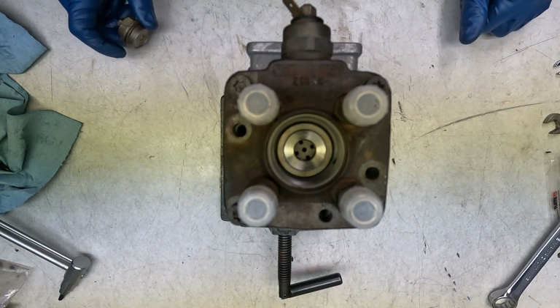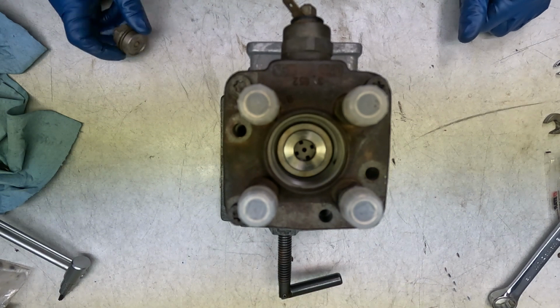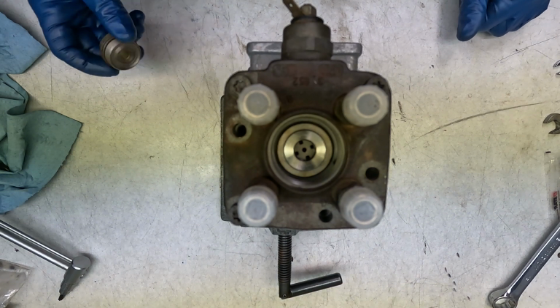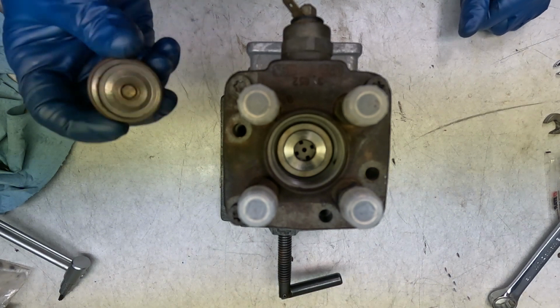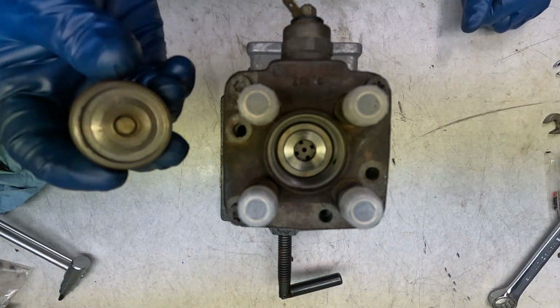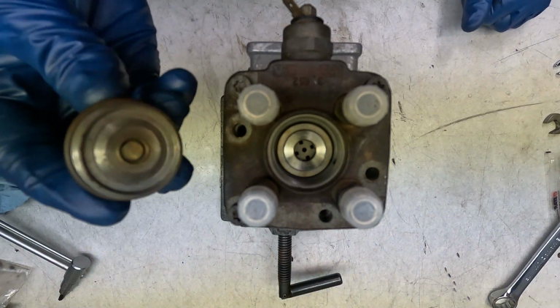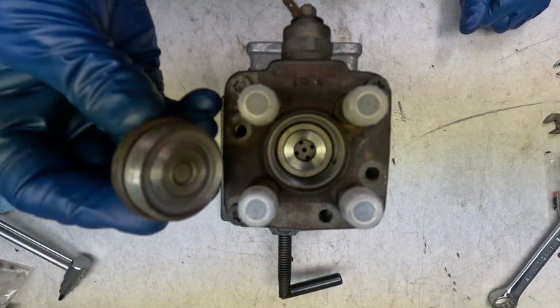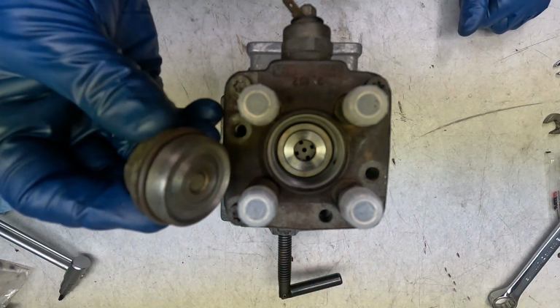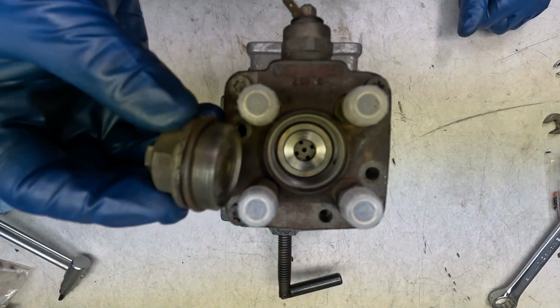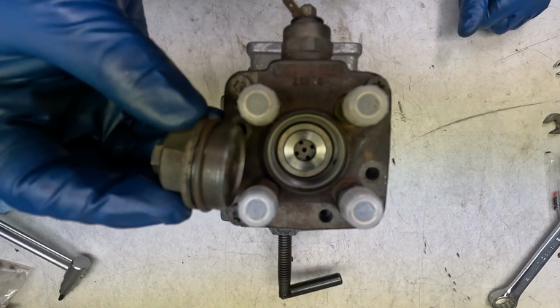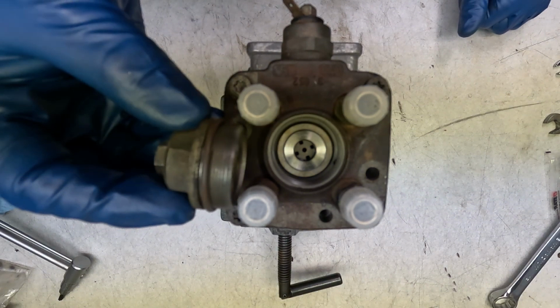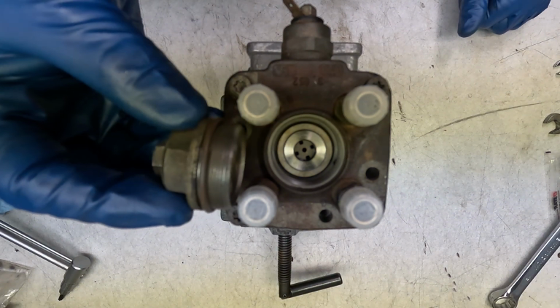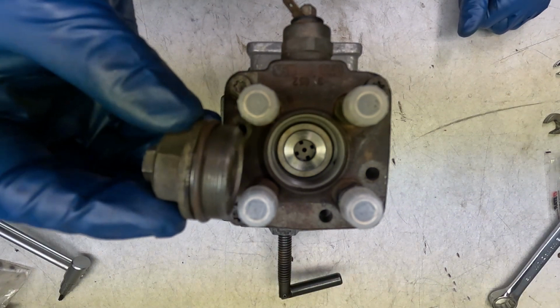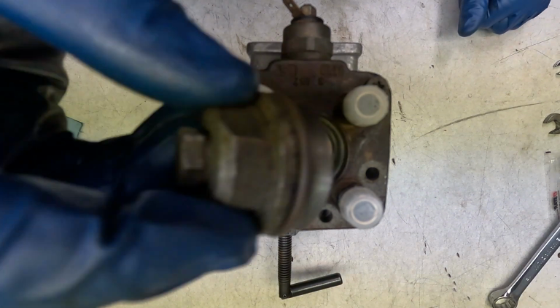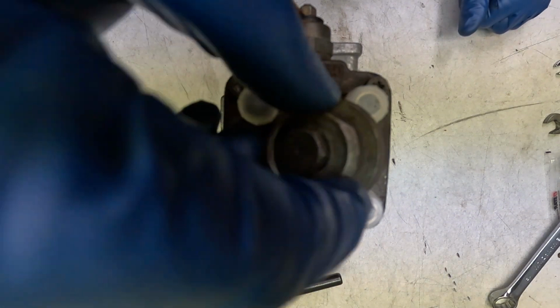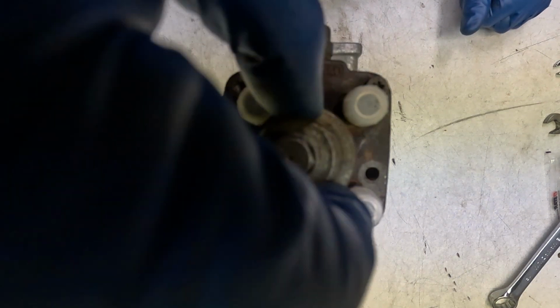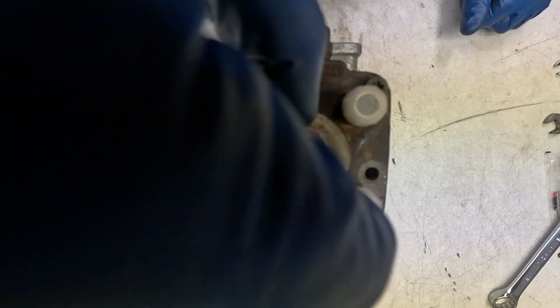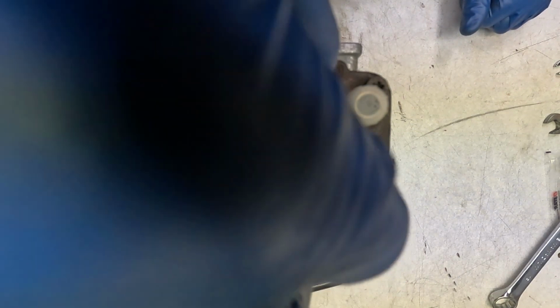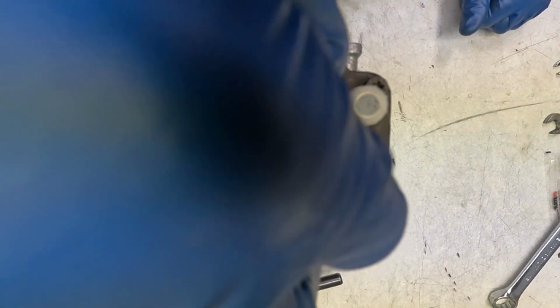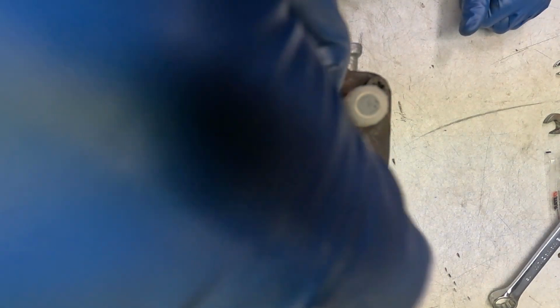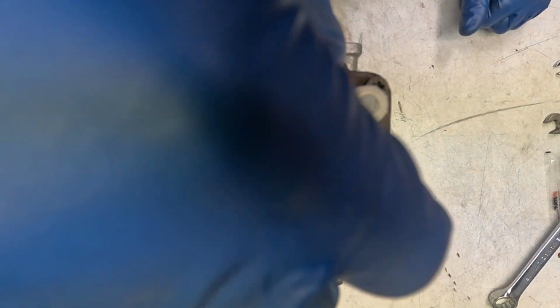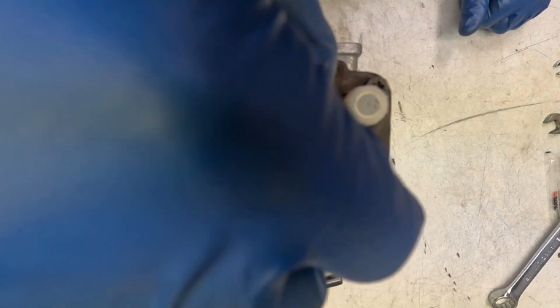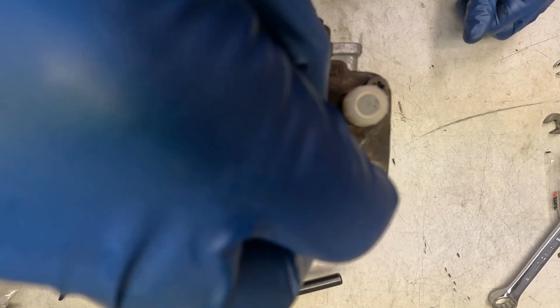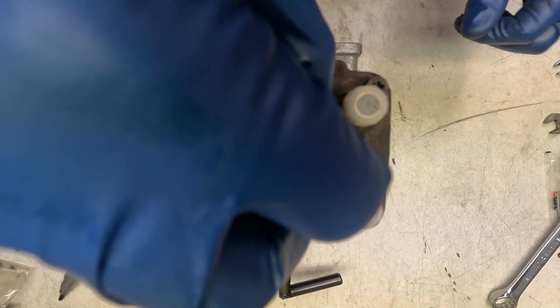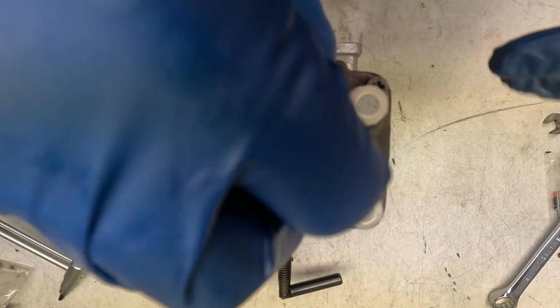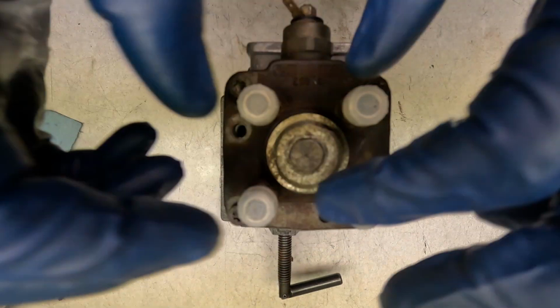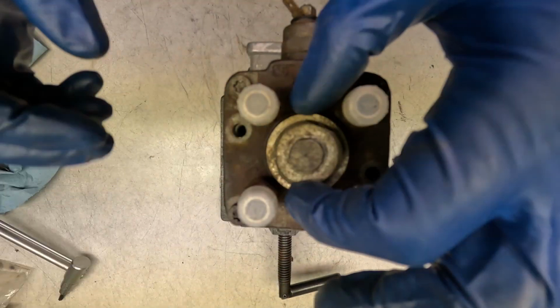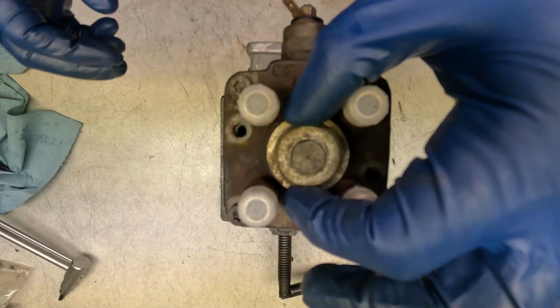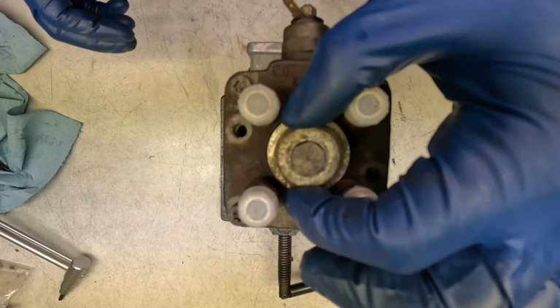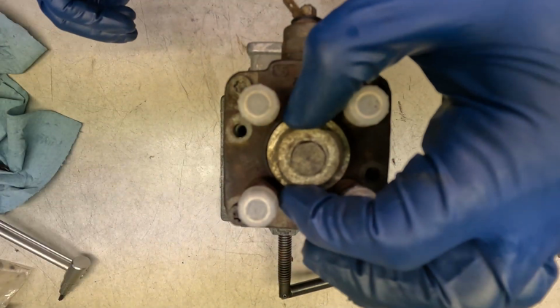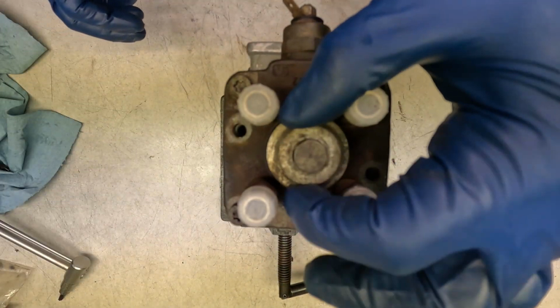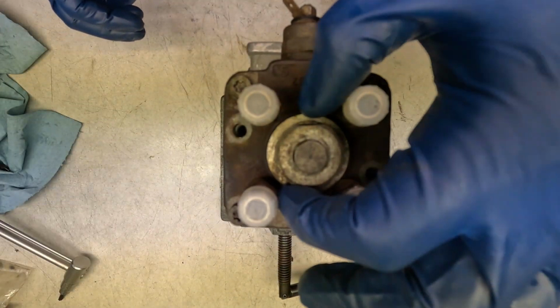All those fasteners are torqued down to 10 foot pounds or roughly 12 newton meters. Now I can put this cap on — got a new seal from our kit — we'll get her on there.